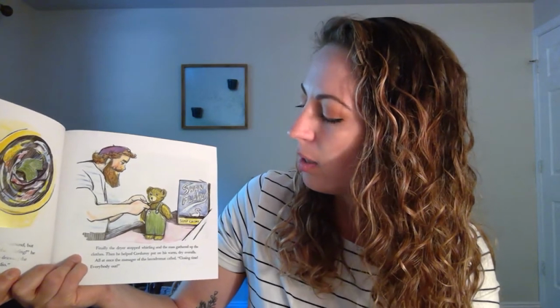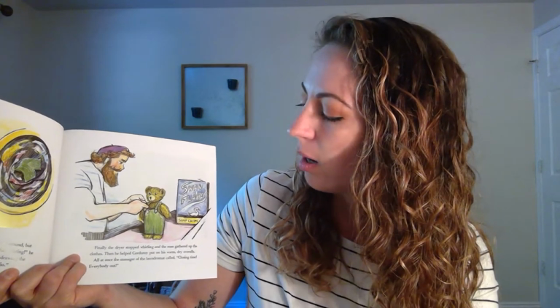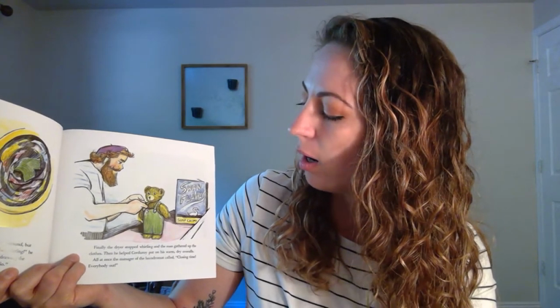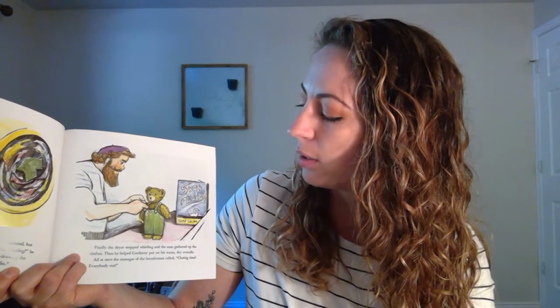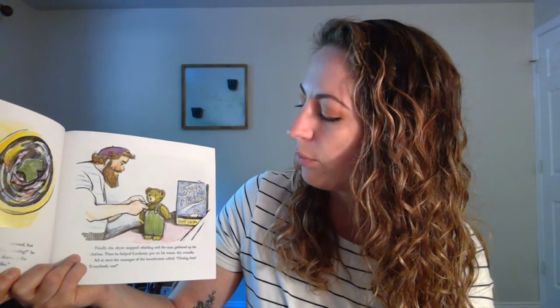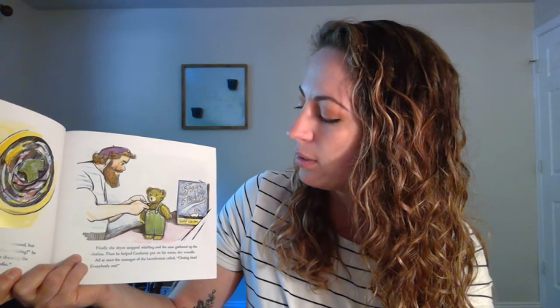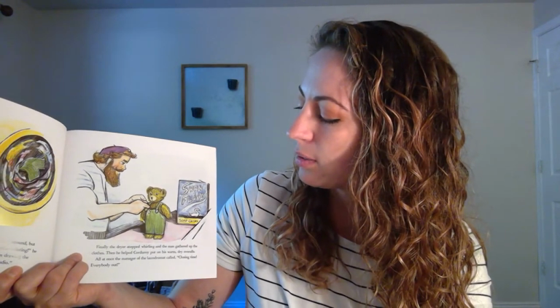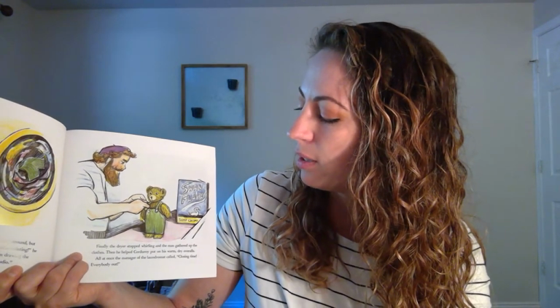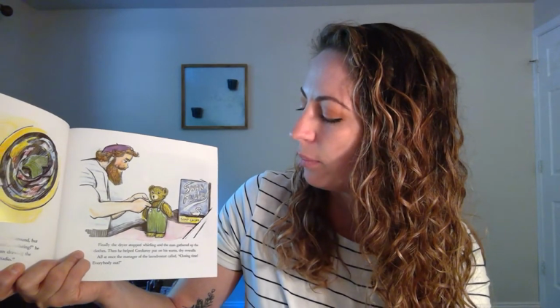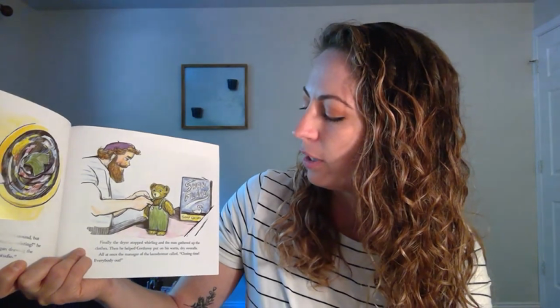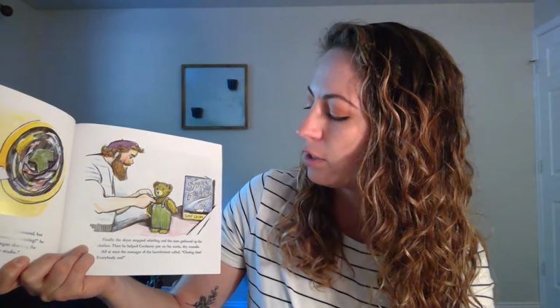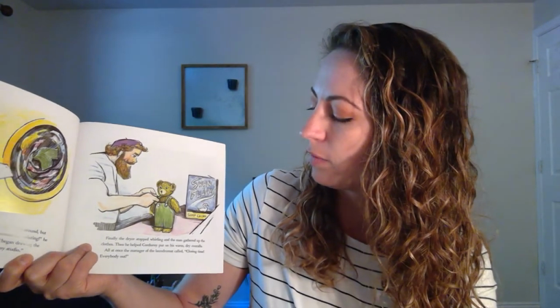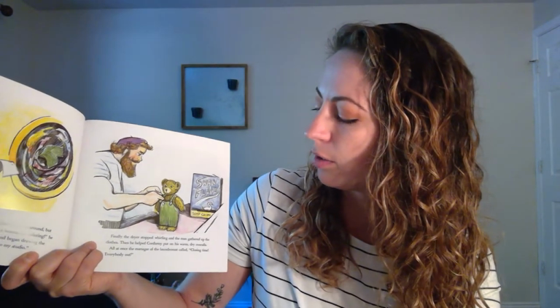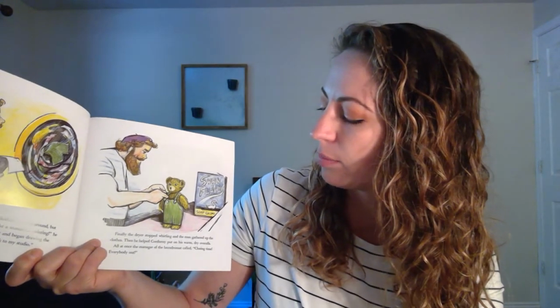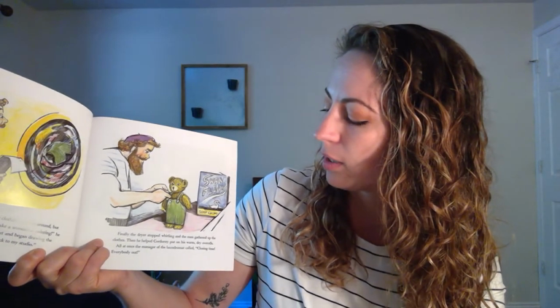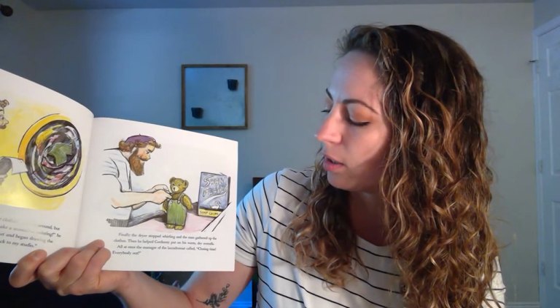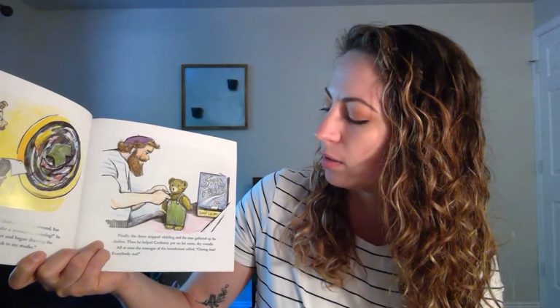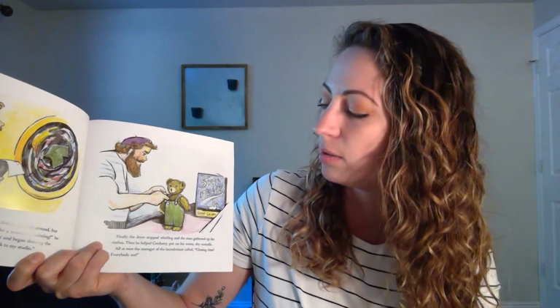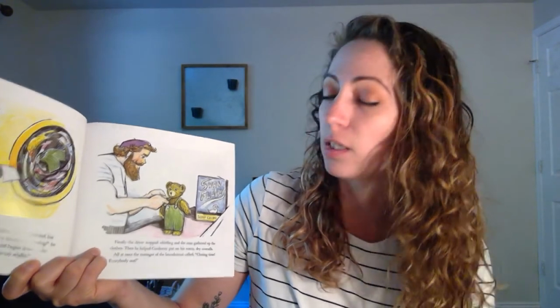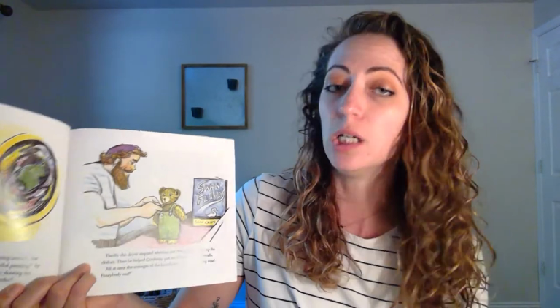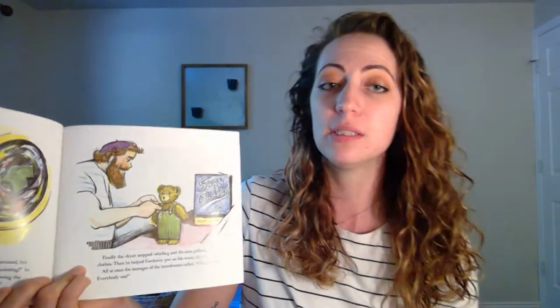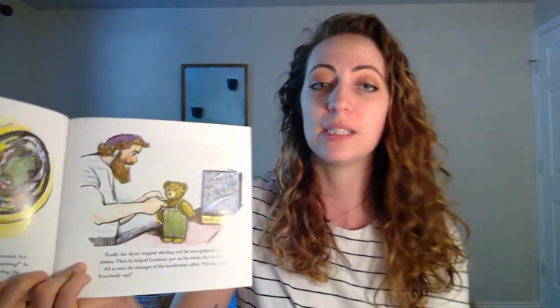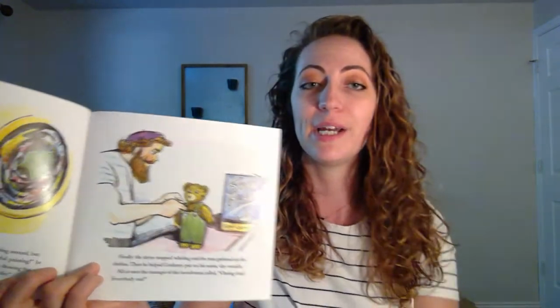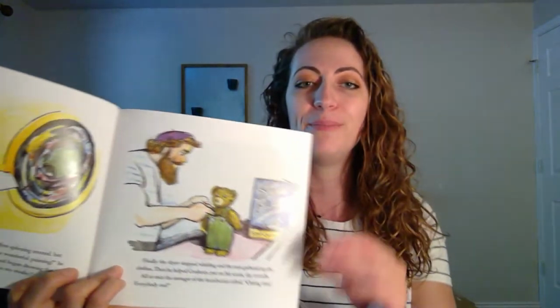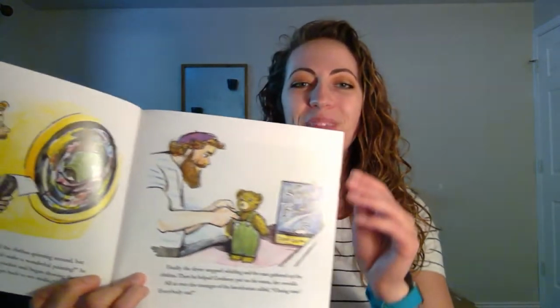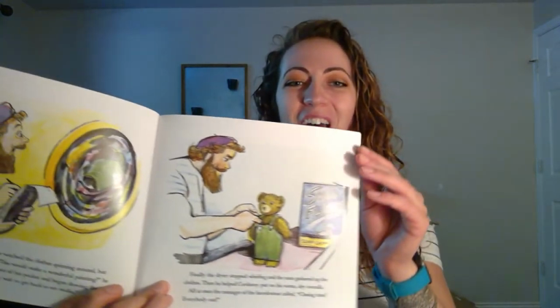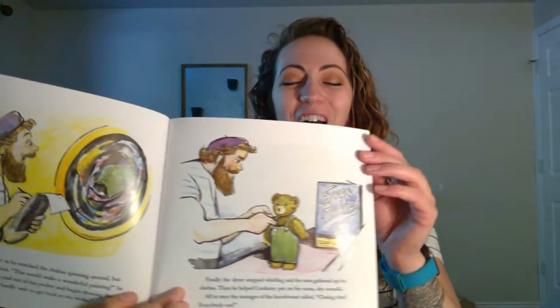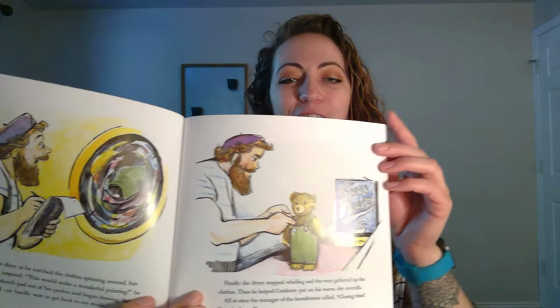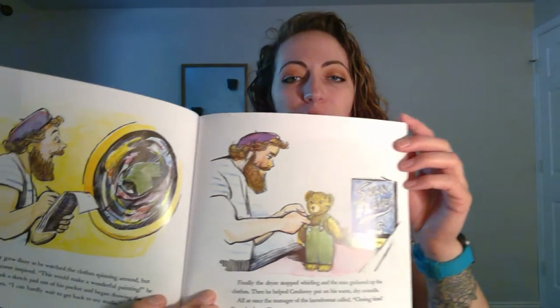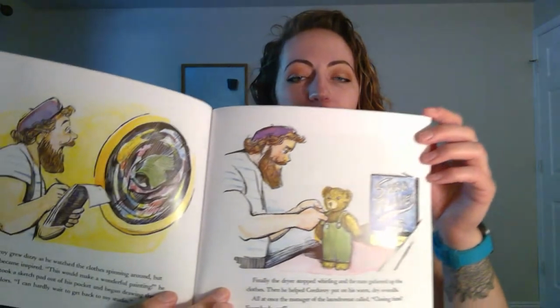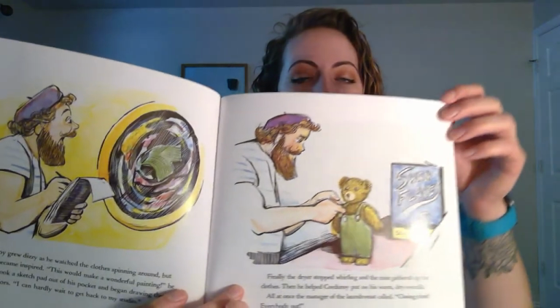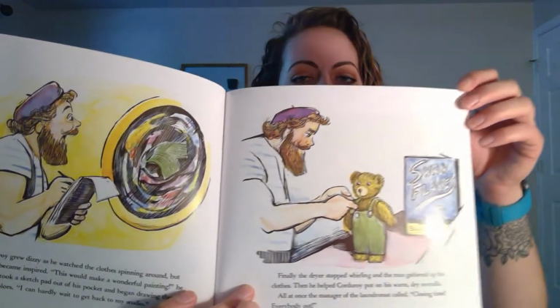Corduroy grew dizzy as he watched the clothes spinning around, but the artist became inspired. This would make a wonderful painting, he said, as he took a sketch pad out of his pocket and began drawing swirling colors. I can hardly wait to get back to my studio. Finally, the dryer stopped whirling and the man gathered up the clothes. Then he helped Corduroy put on his warm, dry overalls. All at once, the manager of the laundromat called: Closing time! Everybody out!